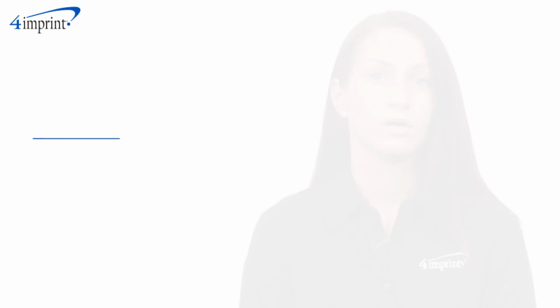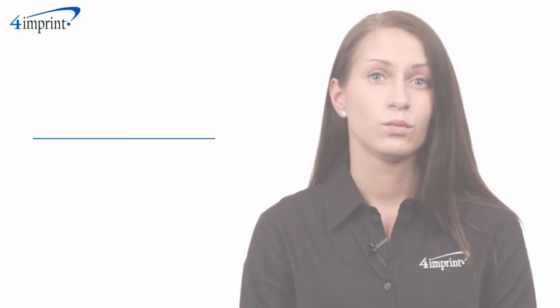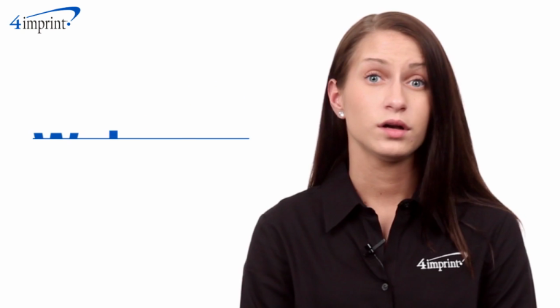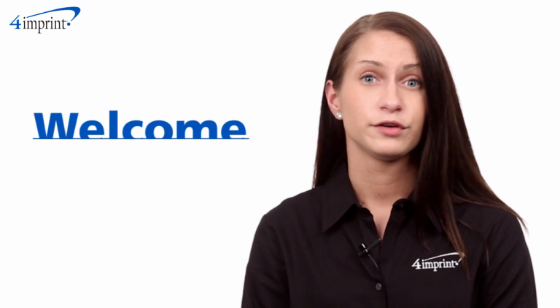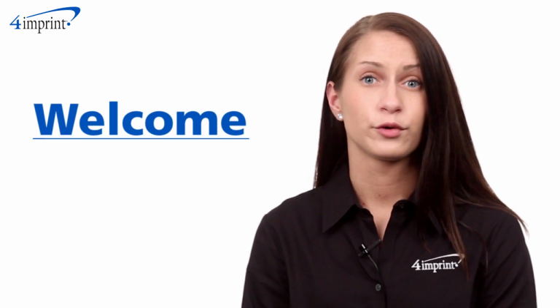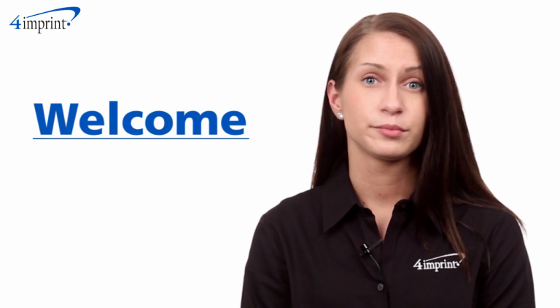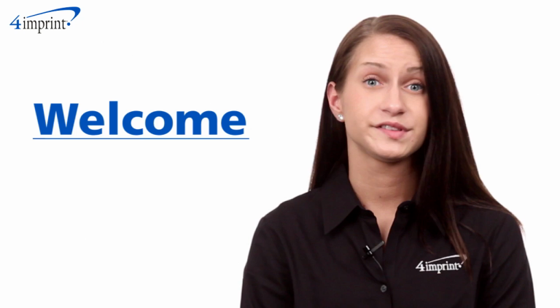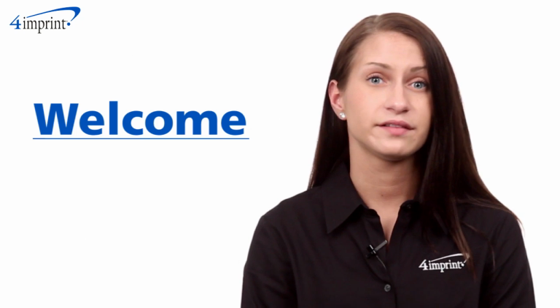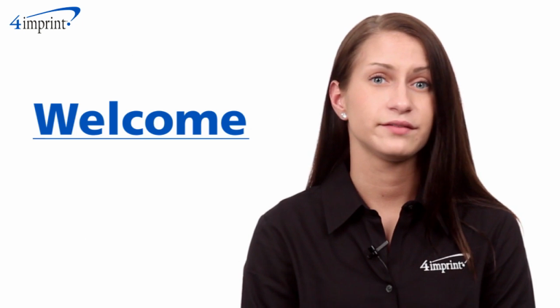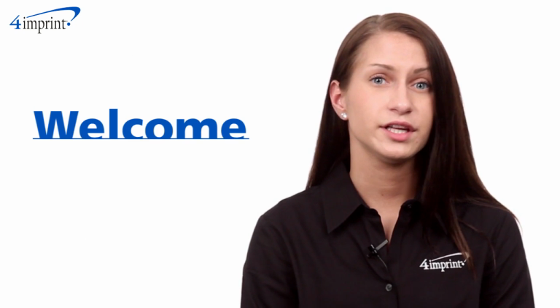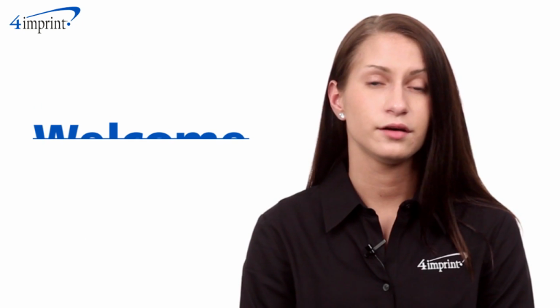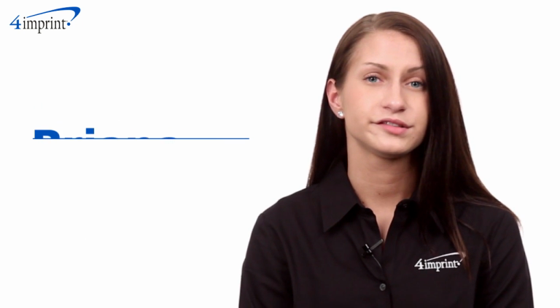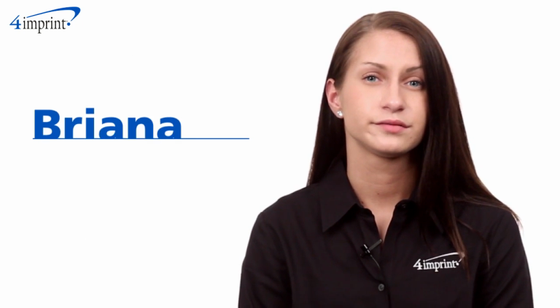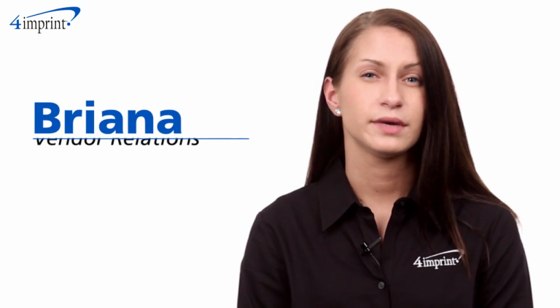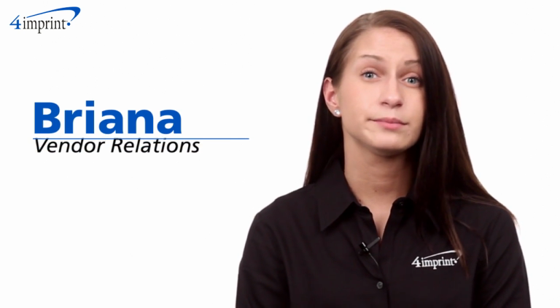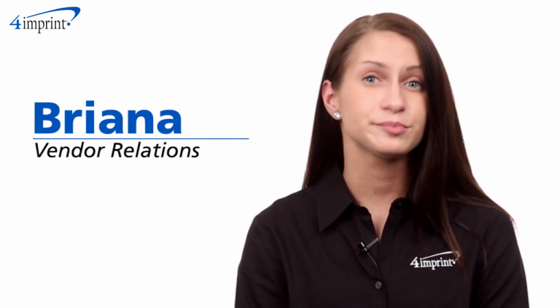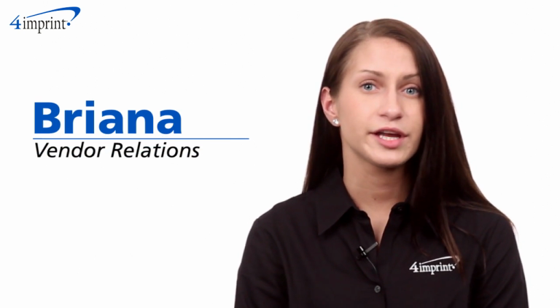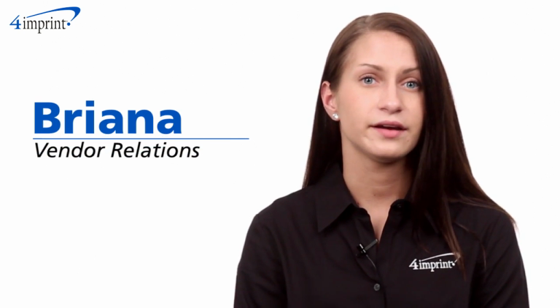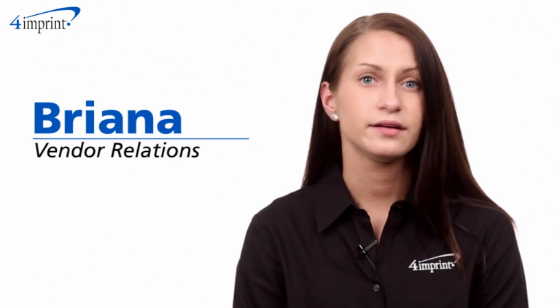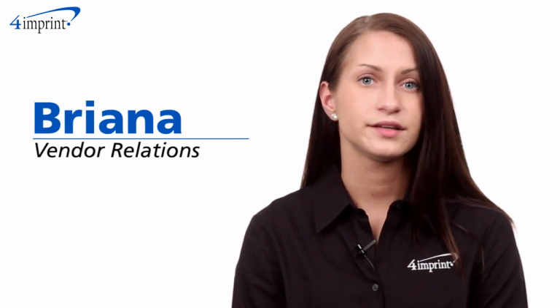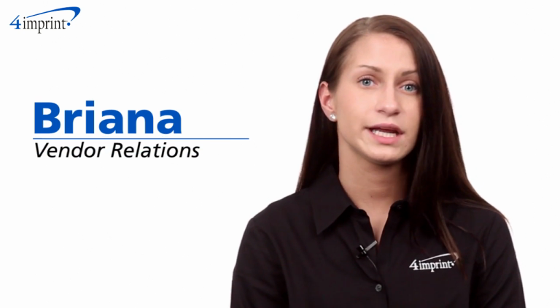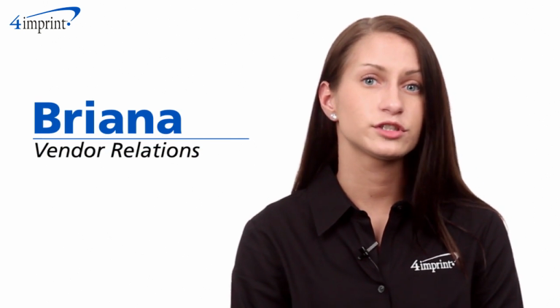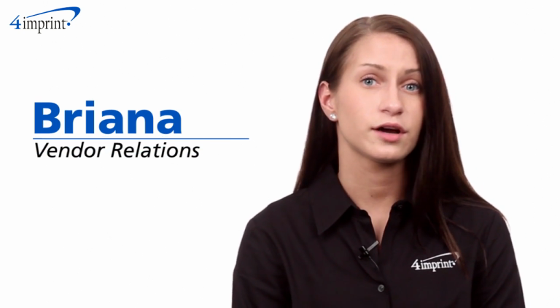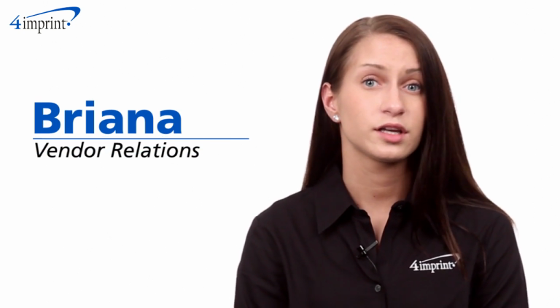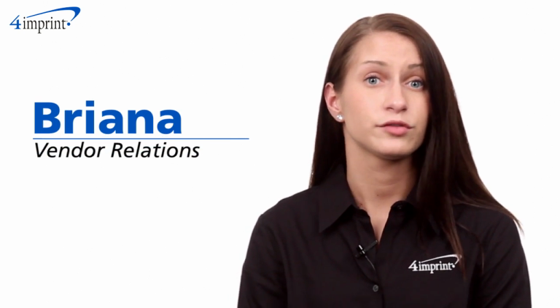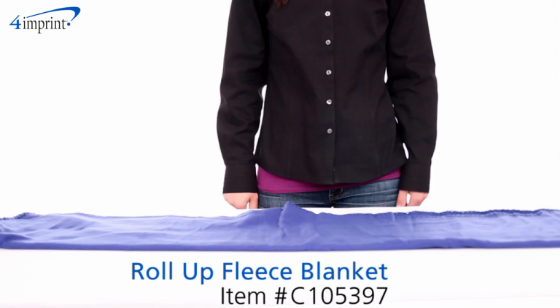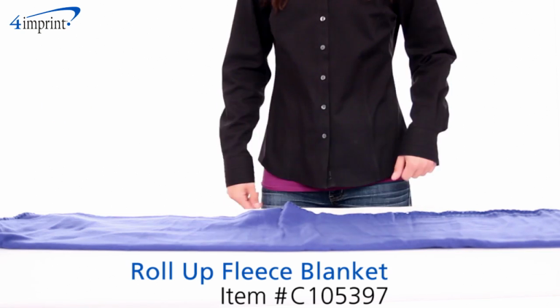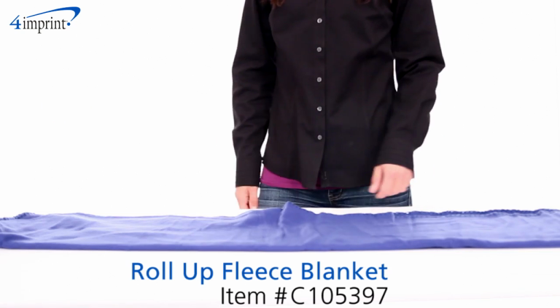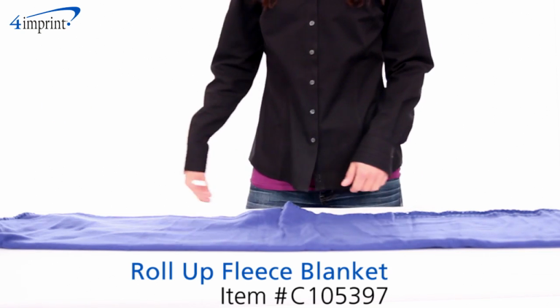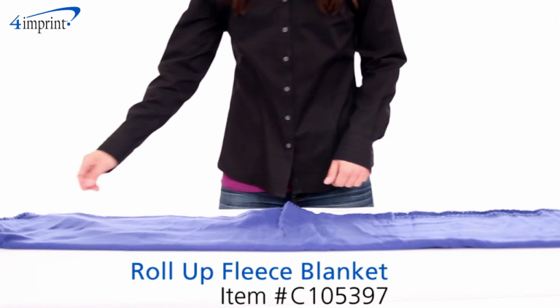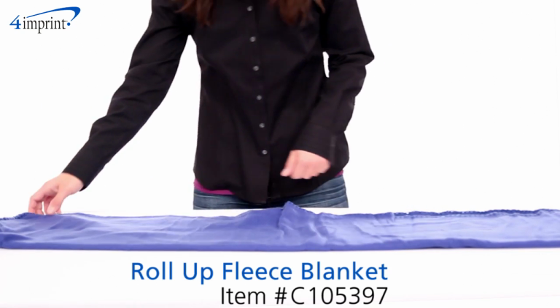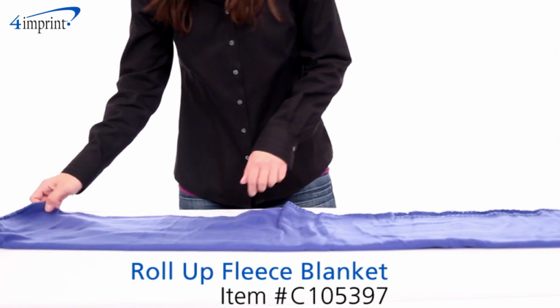Welcome to 4imprint's online videos. My name is Brianna and today we're talking about the roll-up fleece blanket.